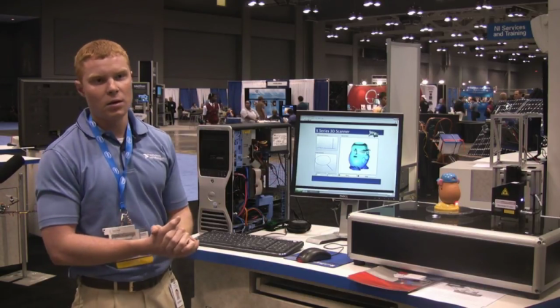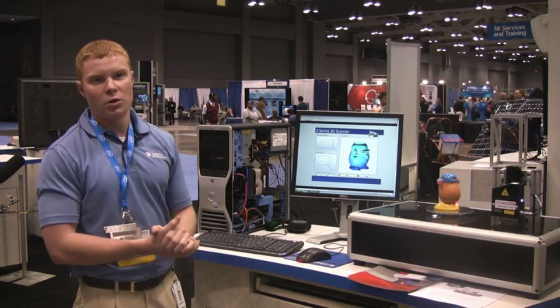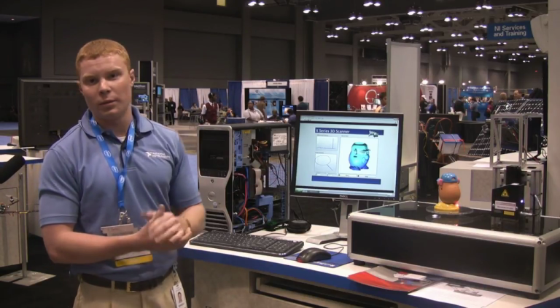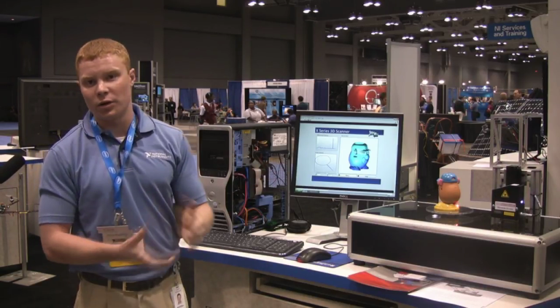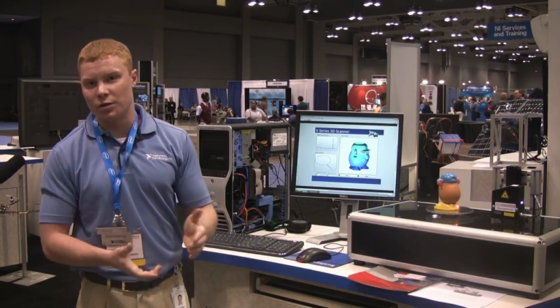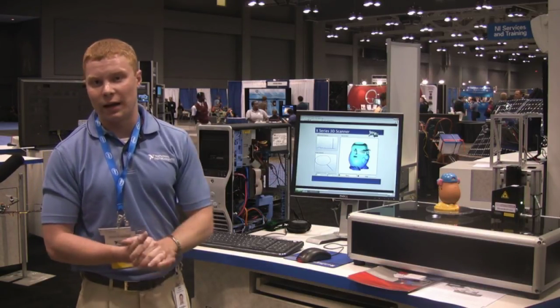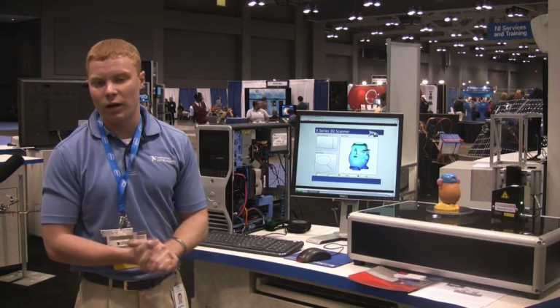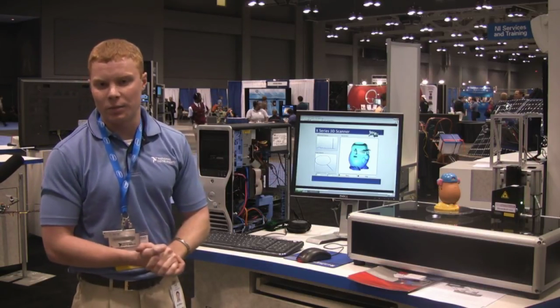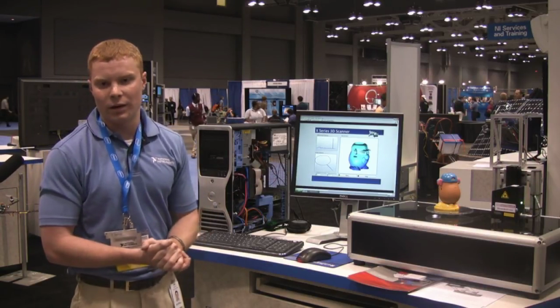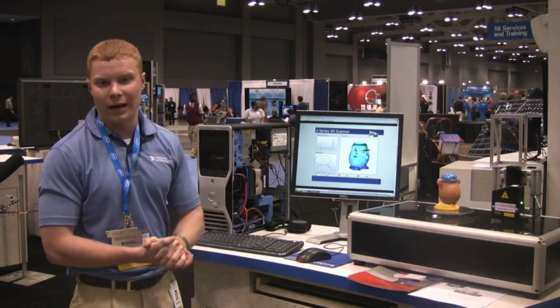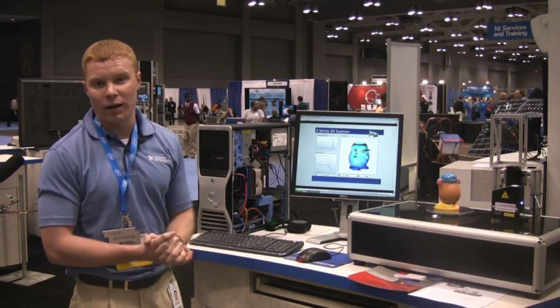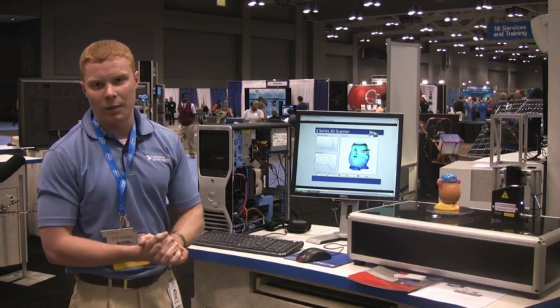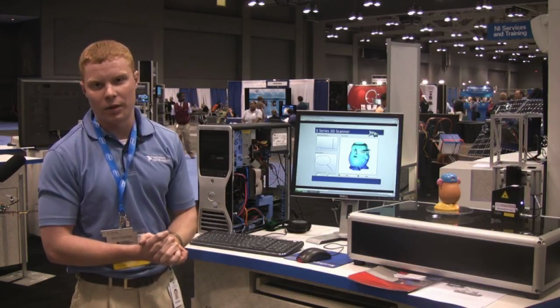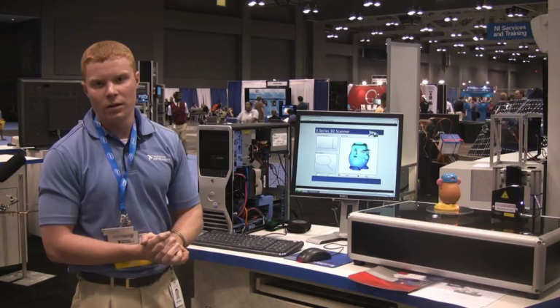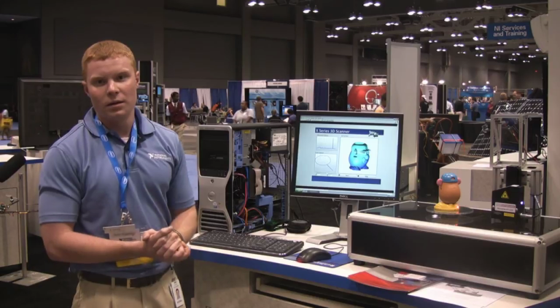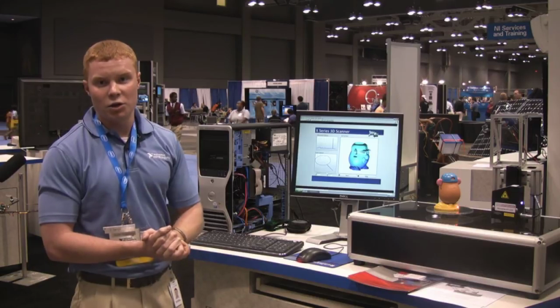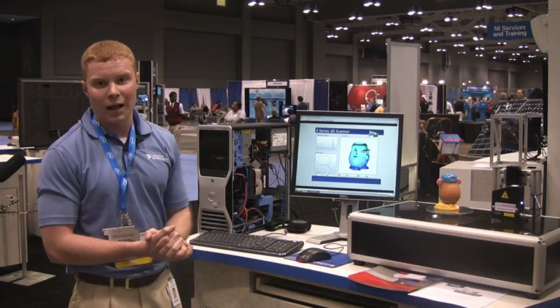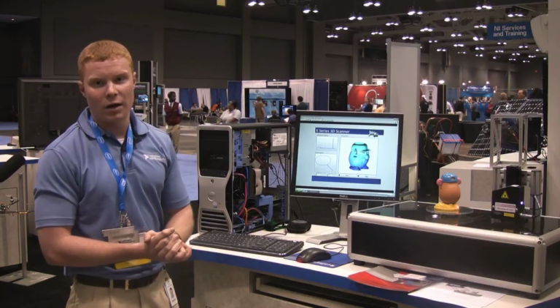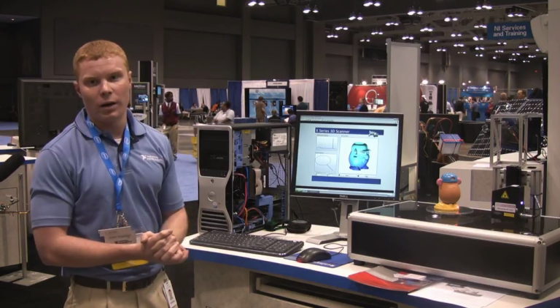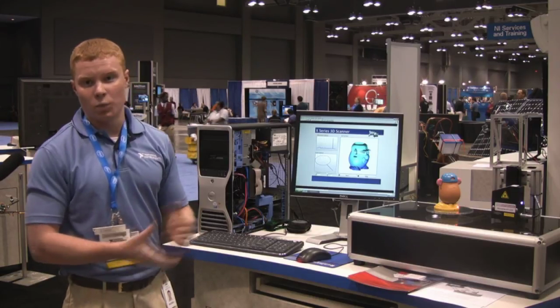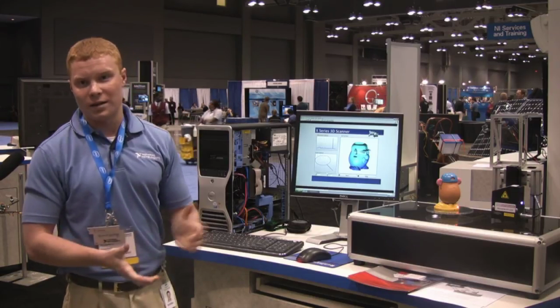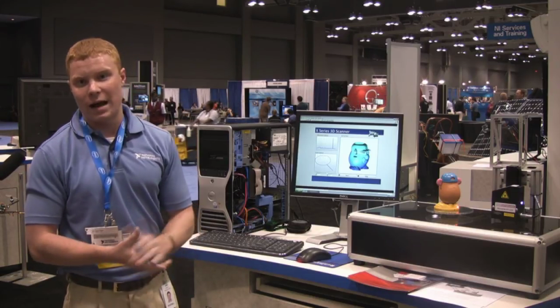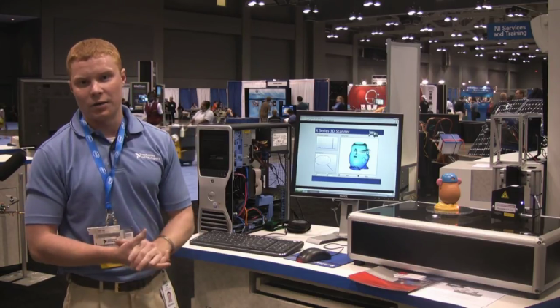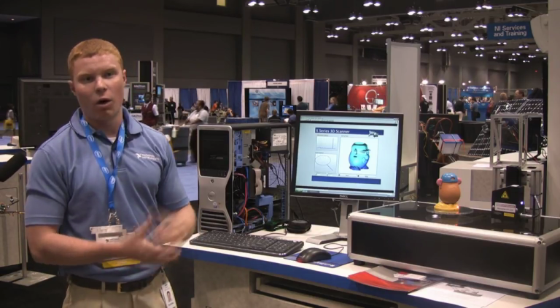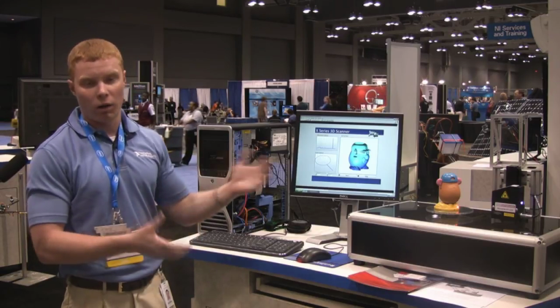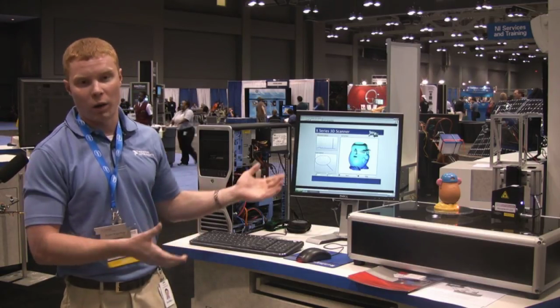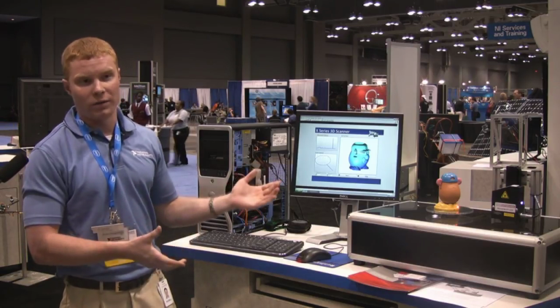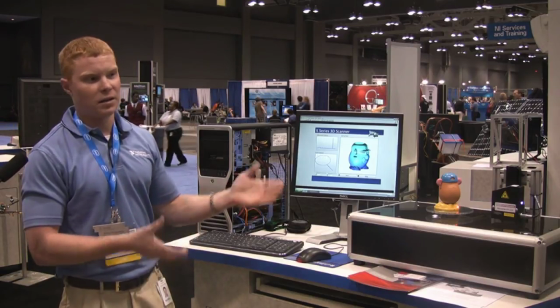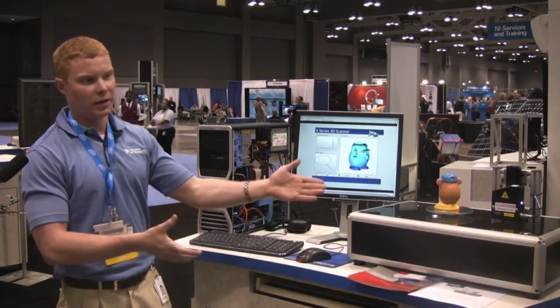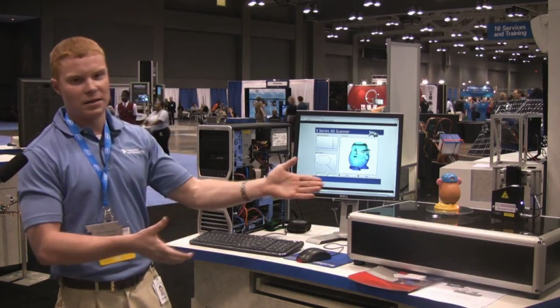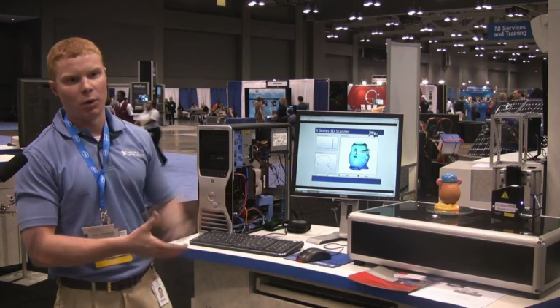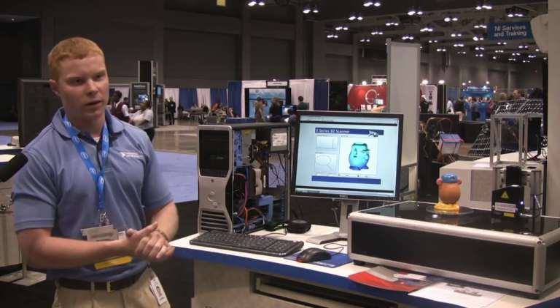So we are able to use analog input, analog output, digital I/O, as well as counters — all on one device — to get this demo working.